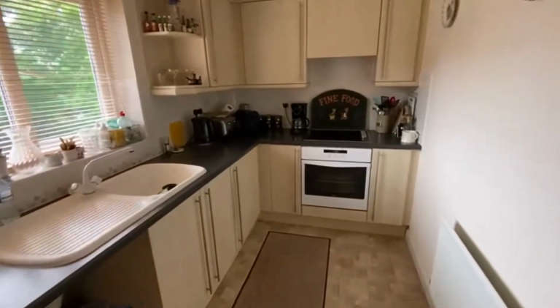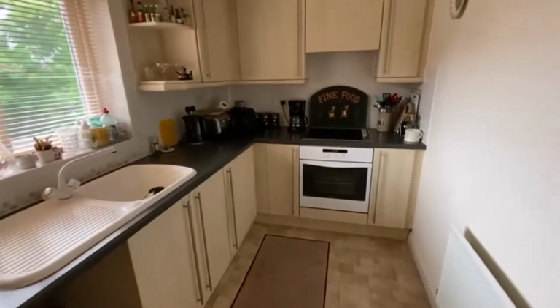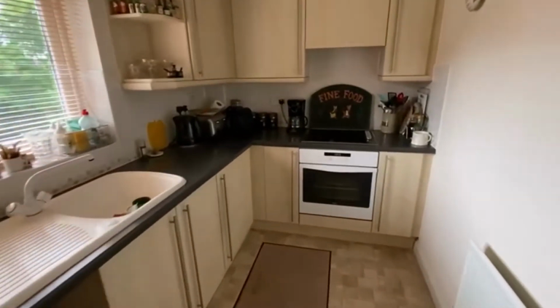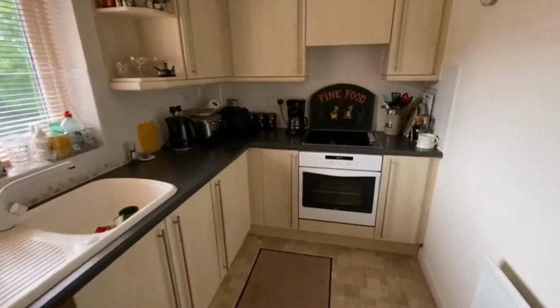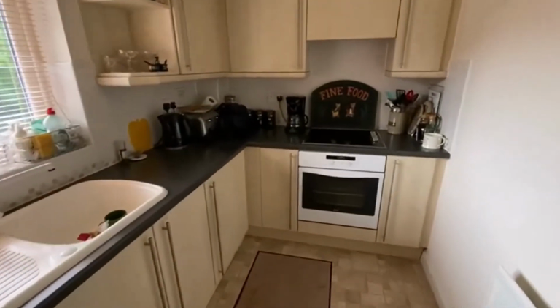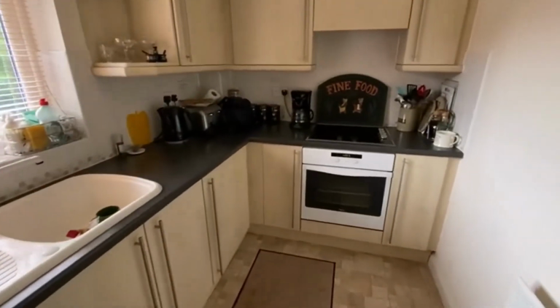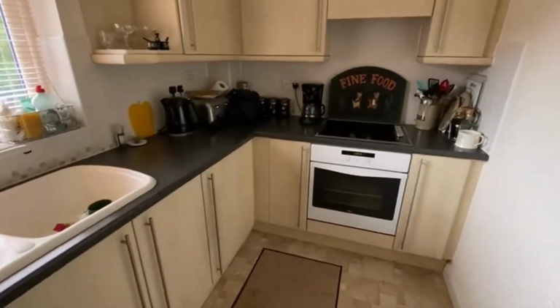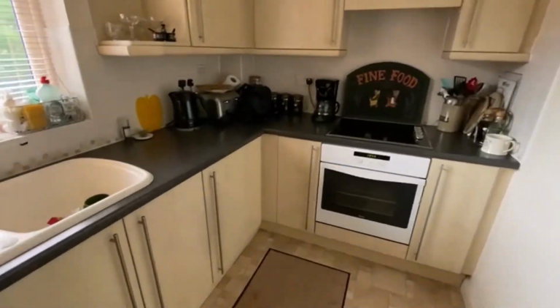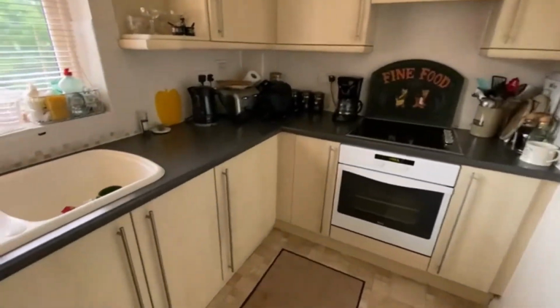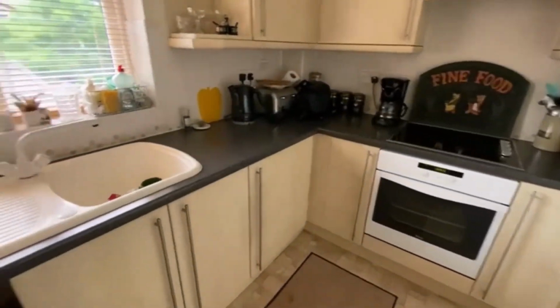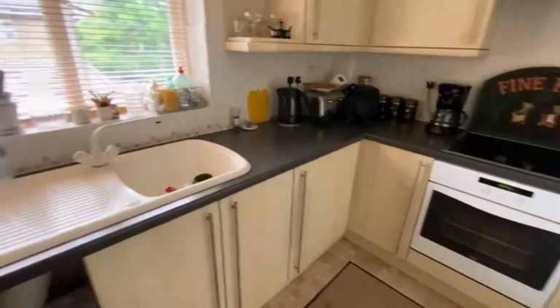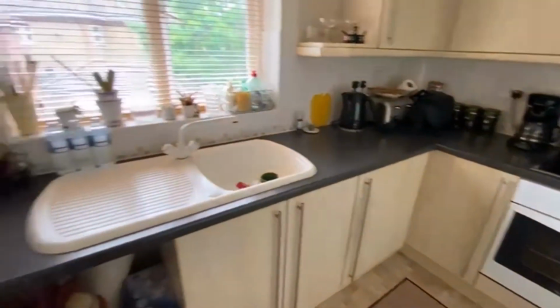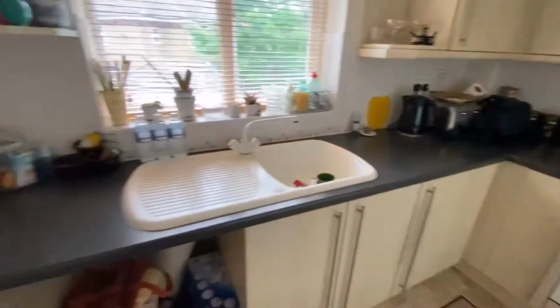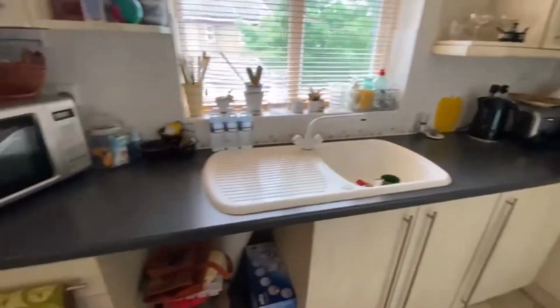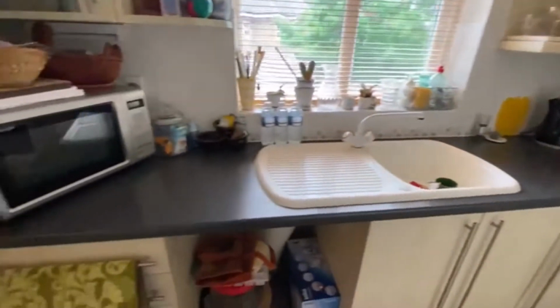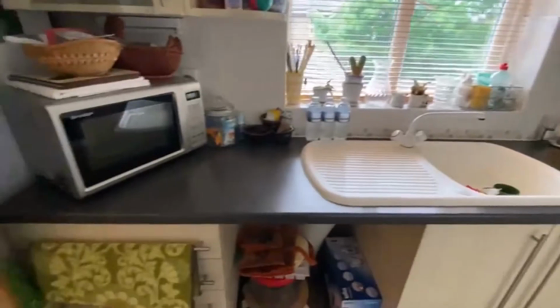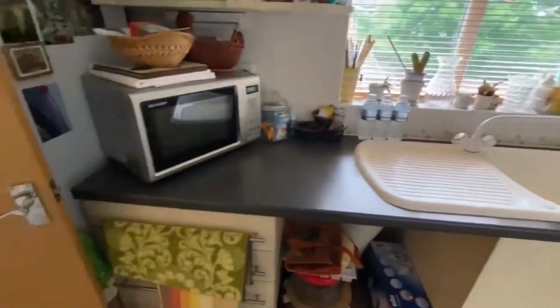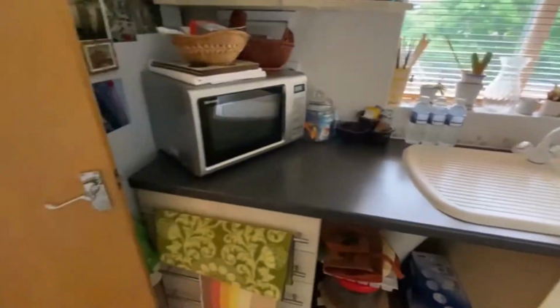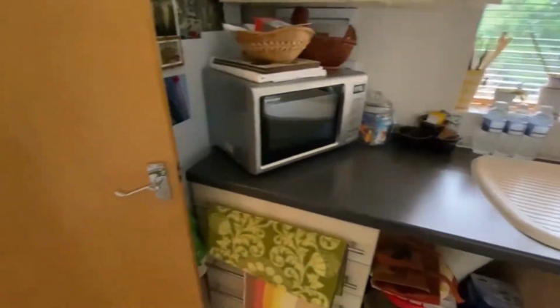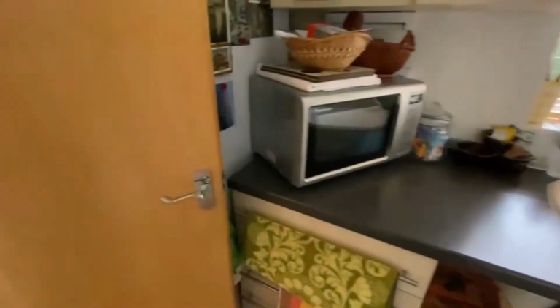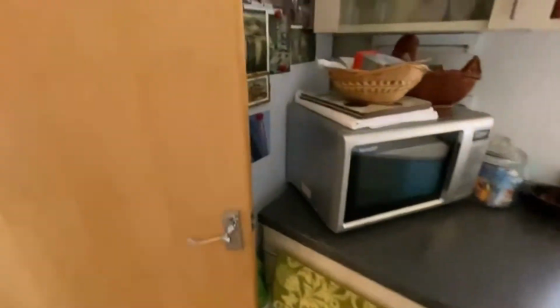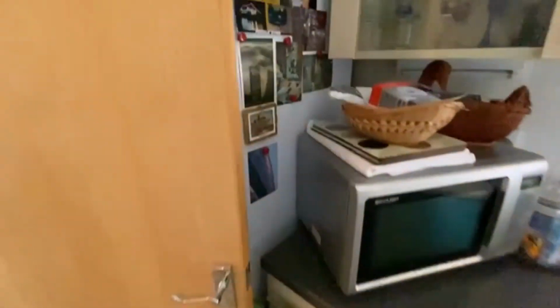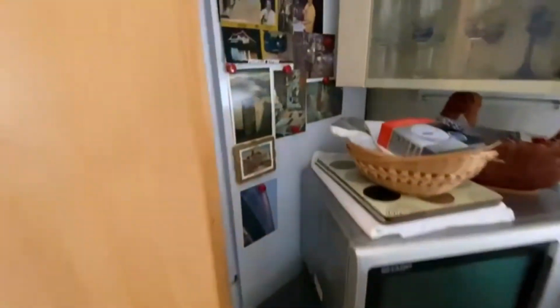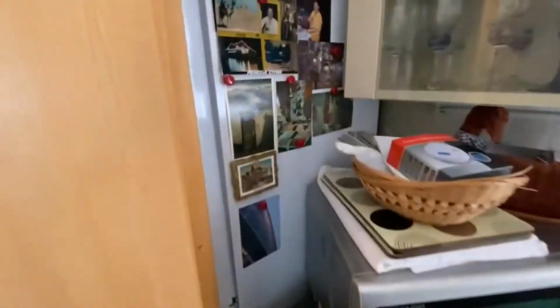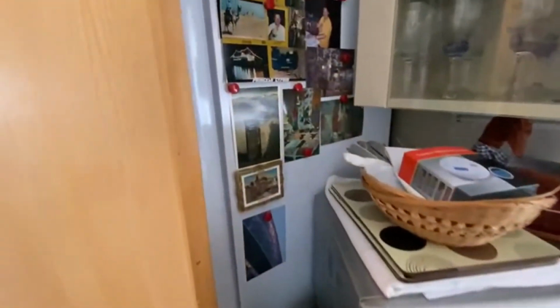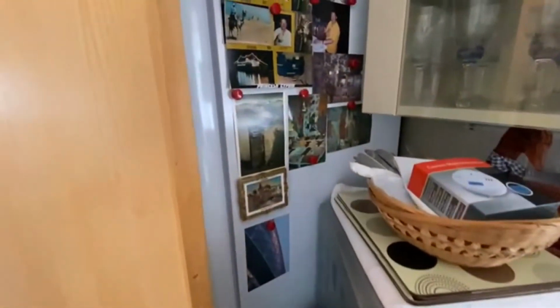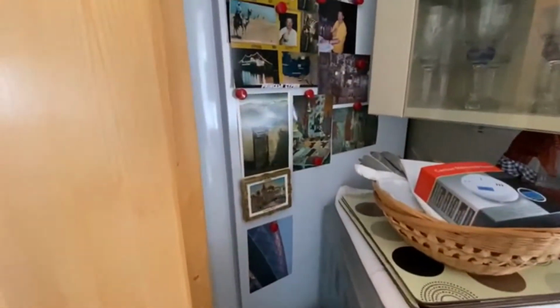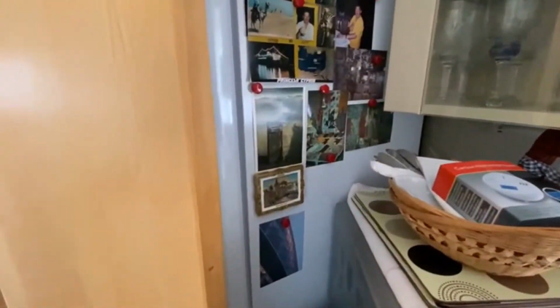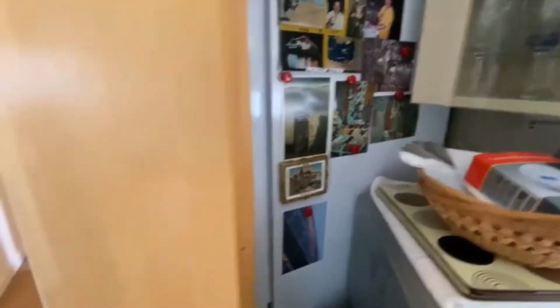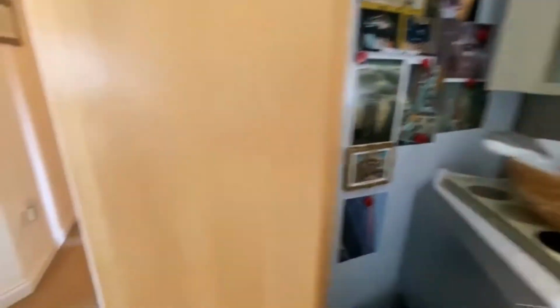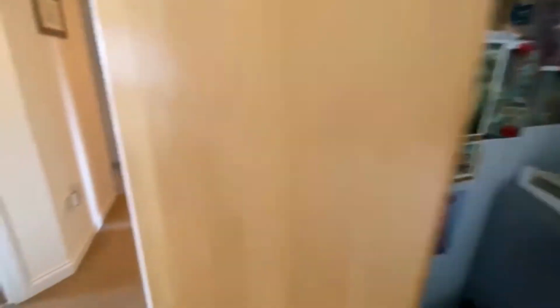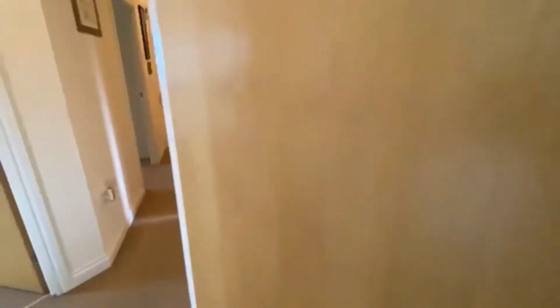You've got a modern fitted separate kitchen here. There's an electric hob, oven, sink, space for the washing machine, and the fridge freezer lives behind the door there.